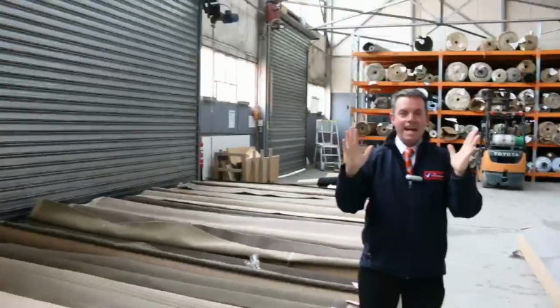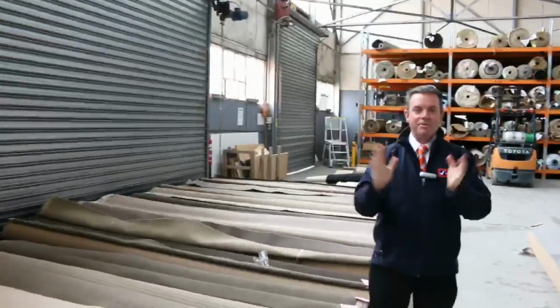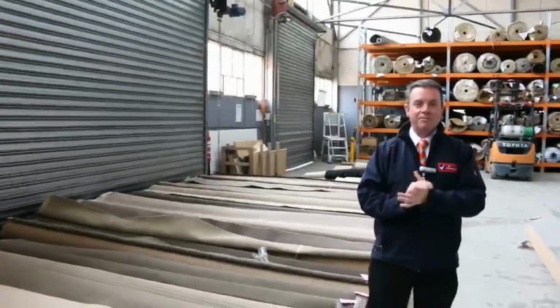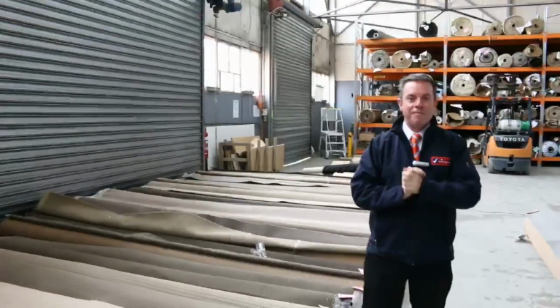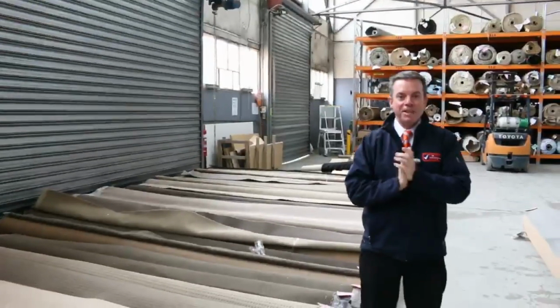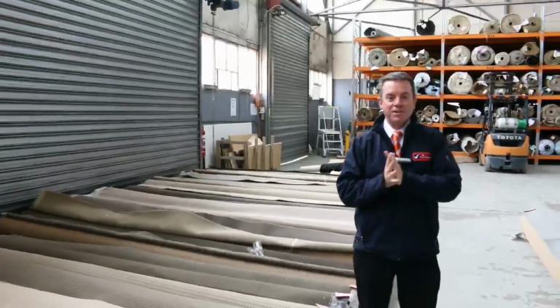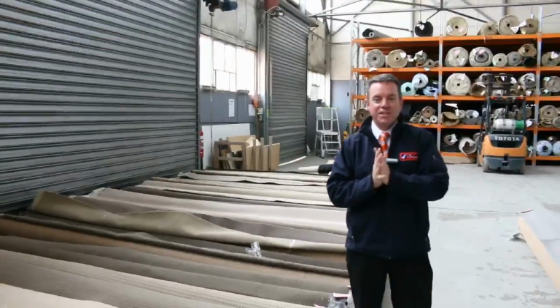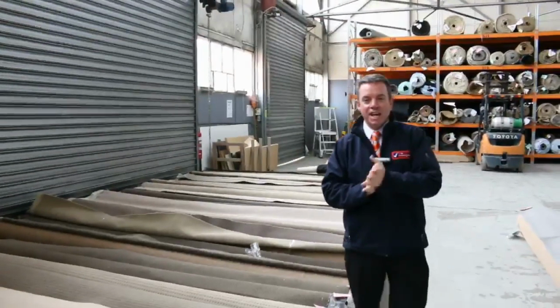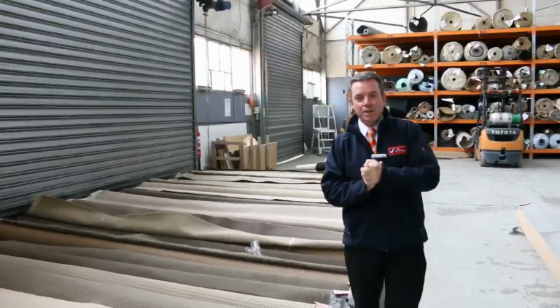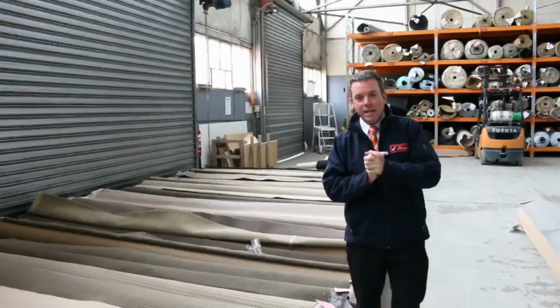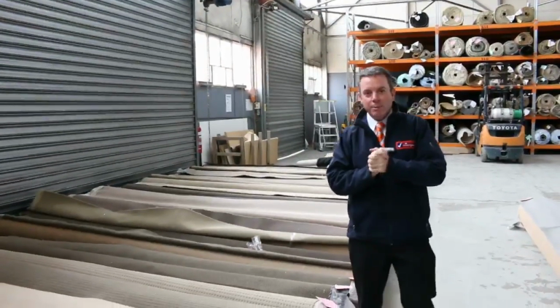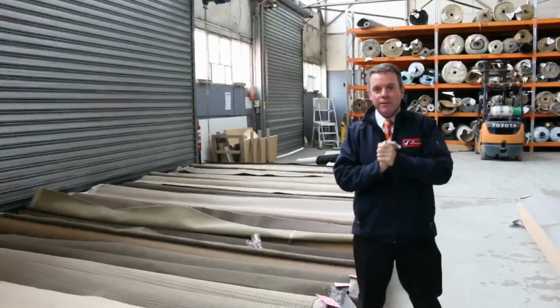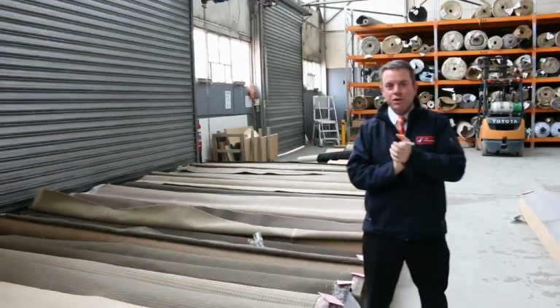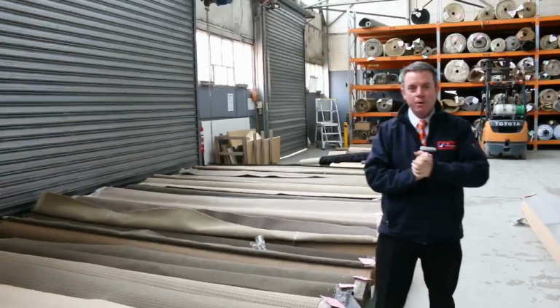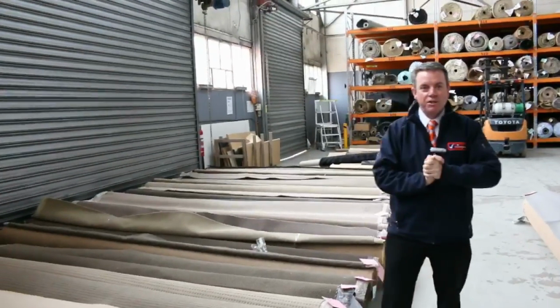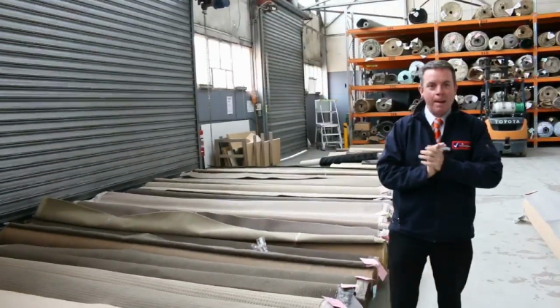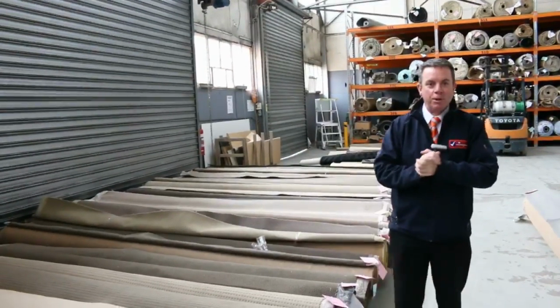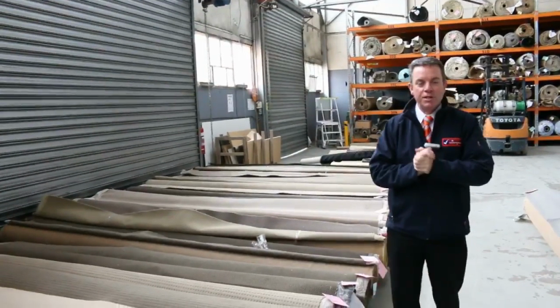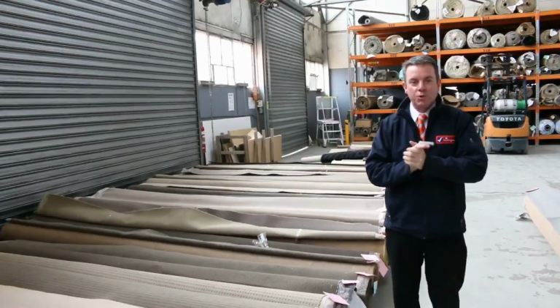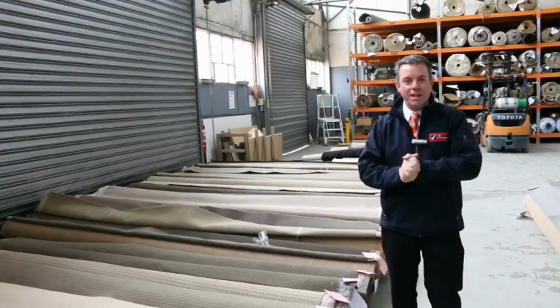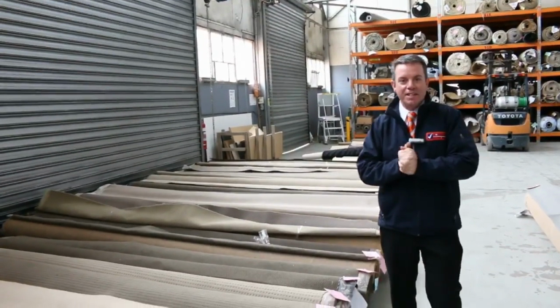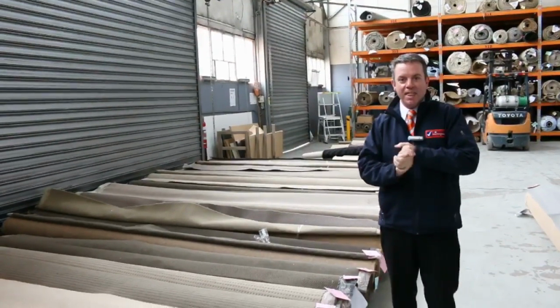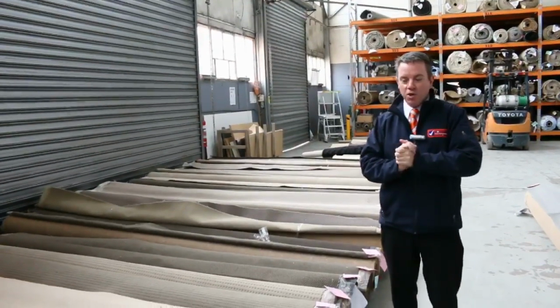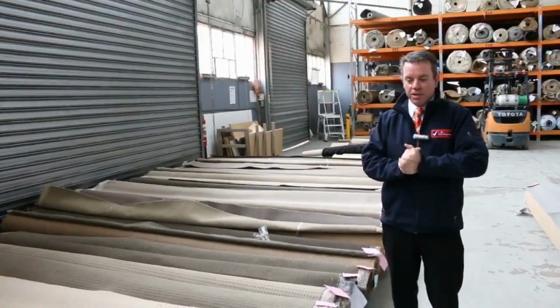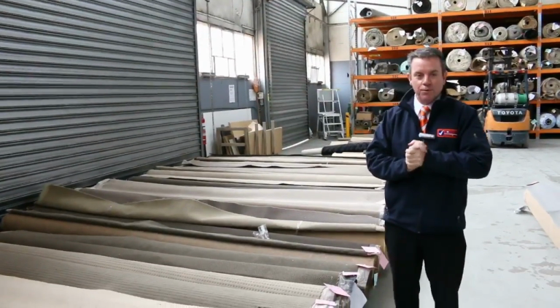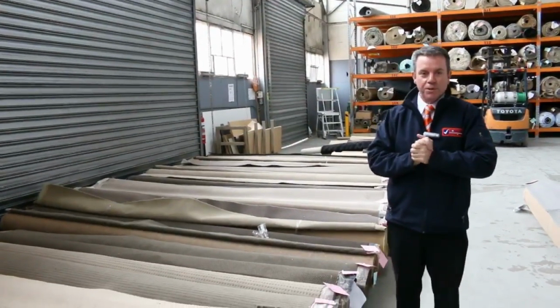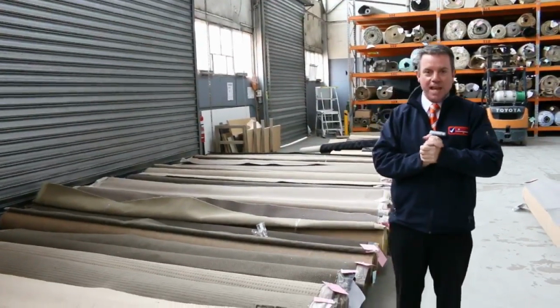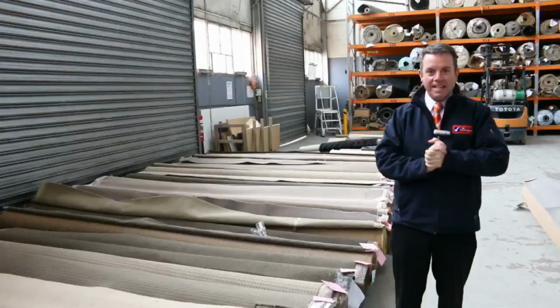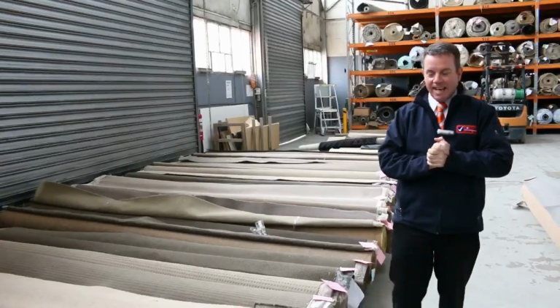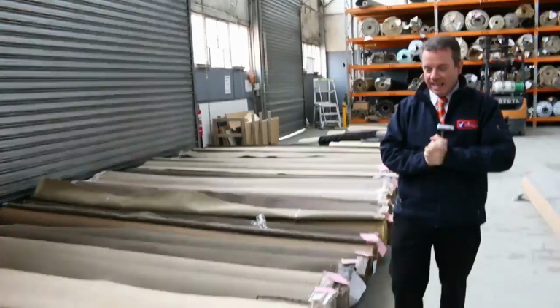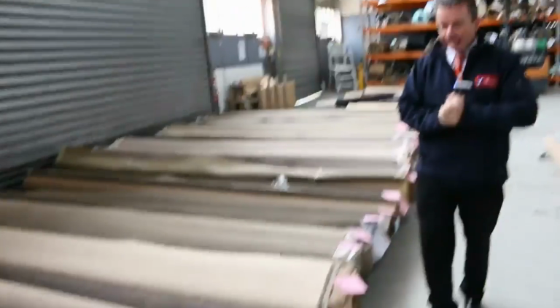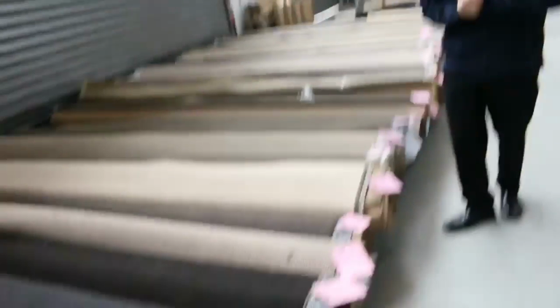G'day, I'm John from Fowl's Auction Sales. I'm here to preview tomorrow's carpet auction. It's Wednesday the 9th of August at 10am.